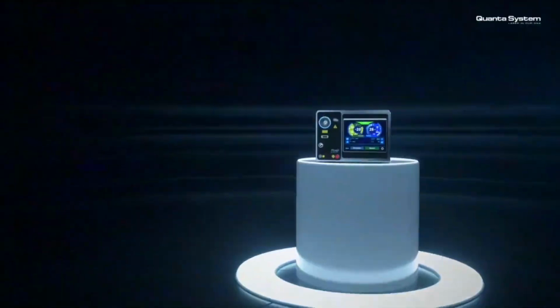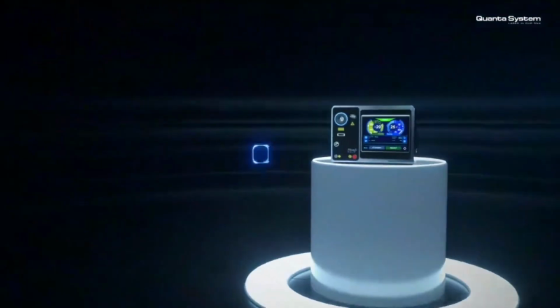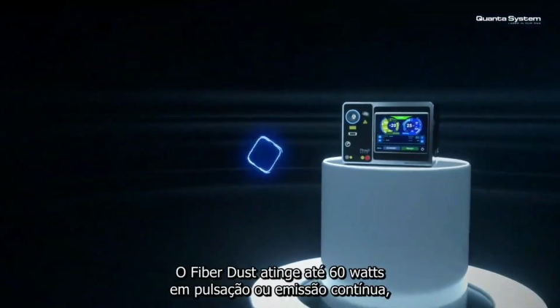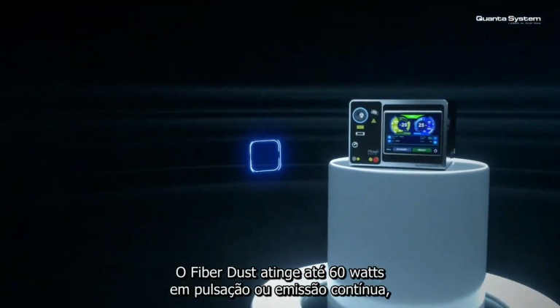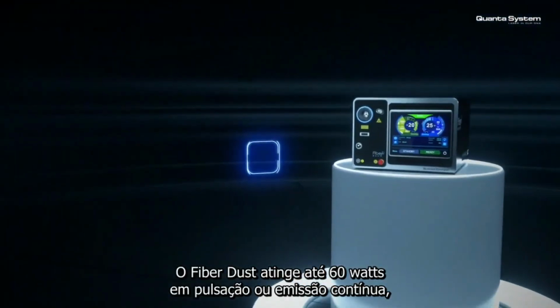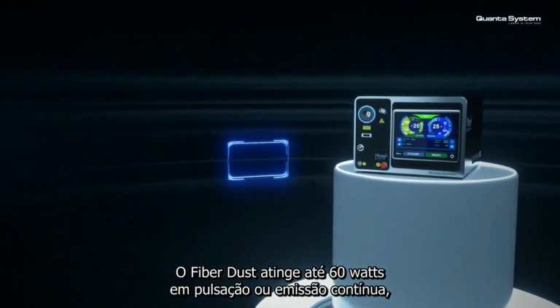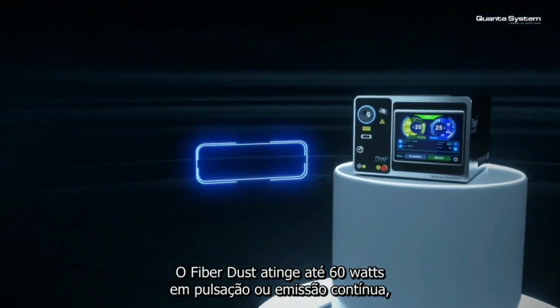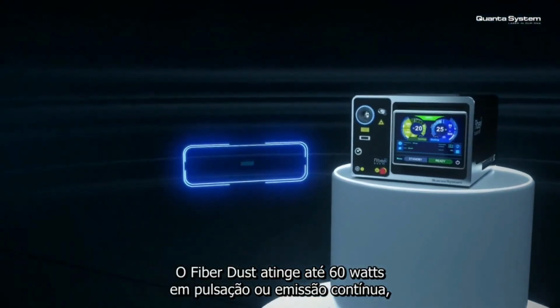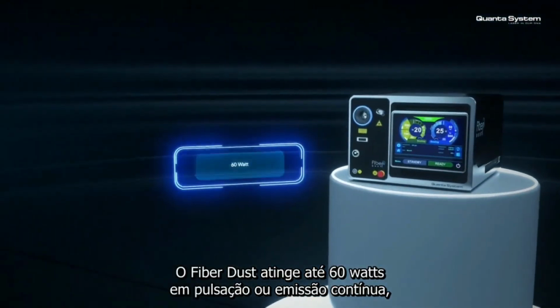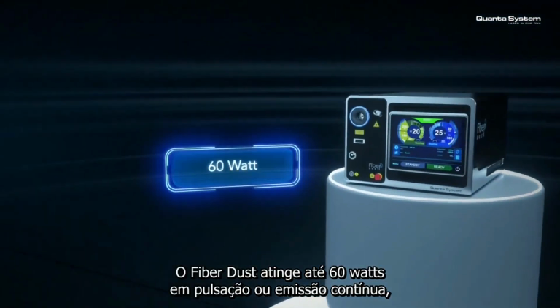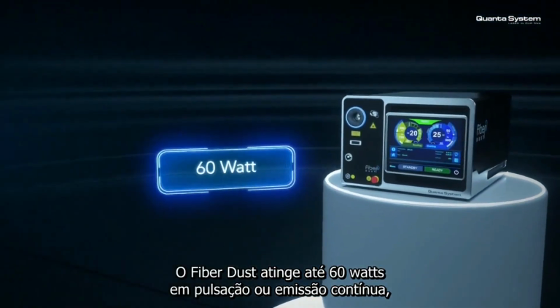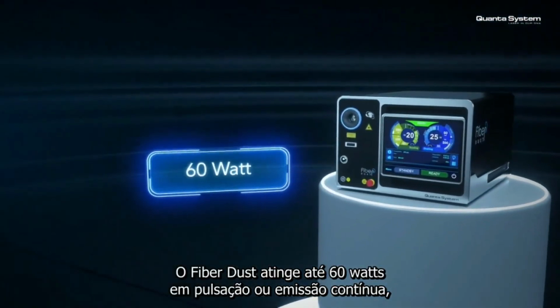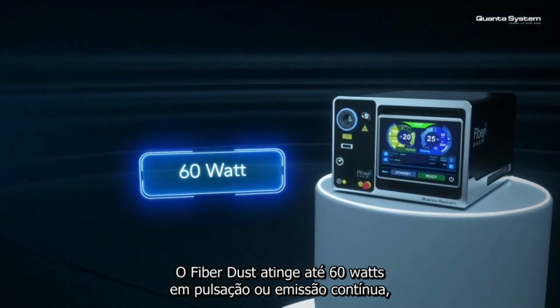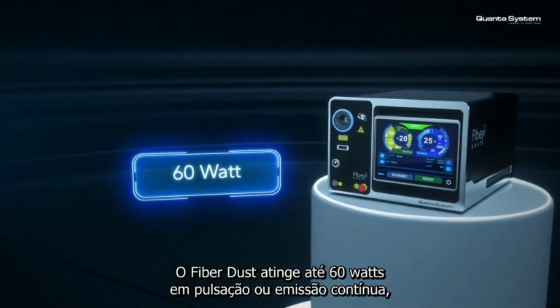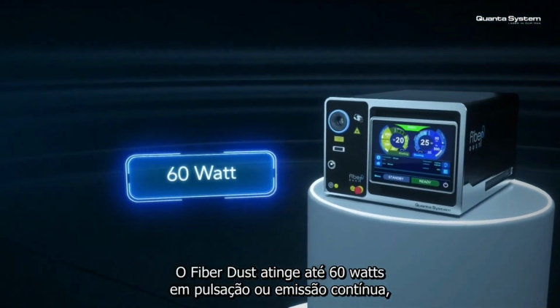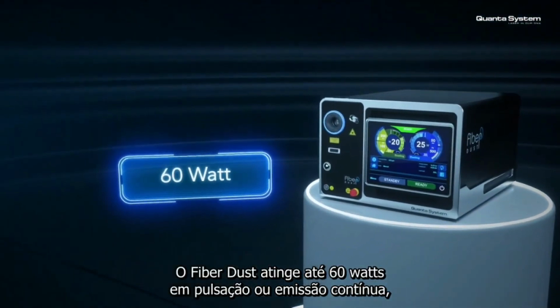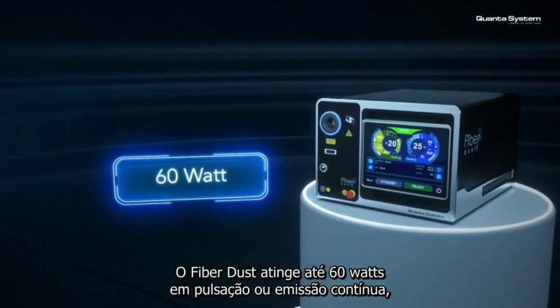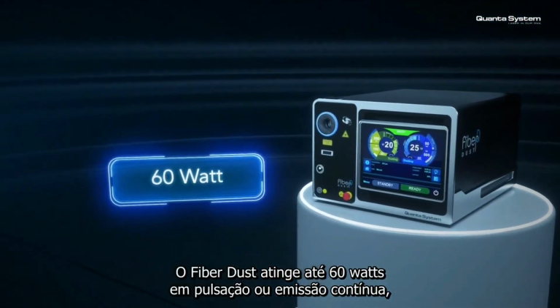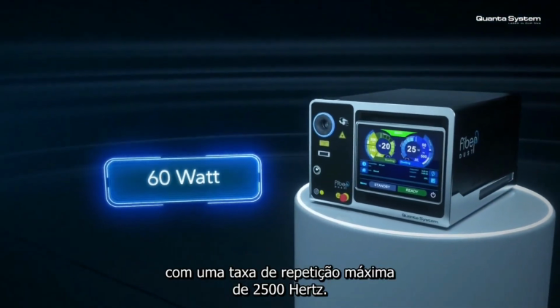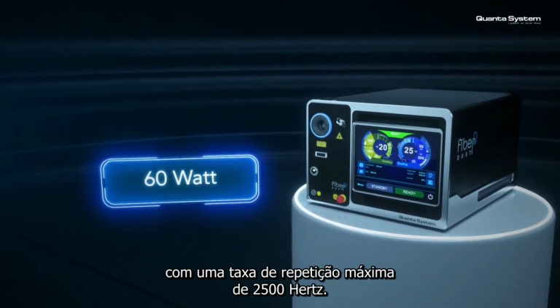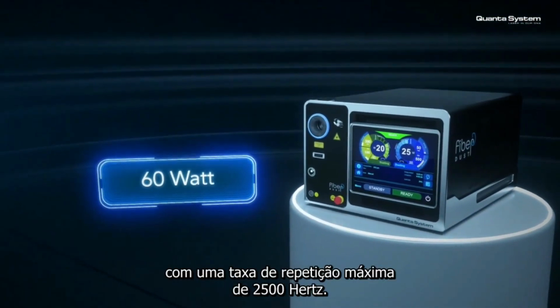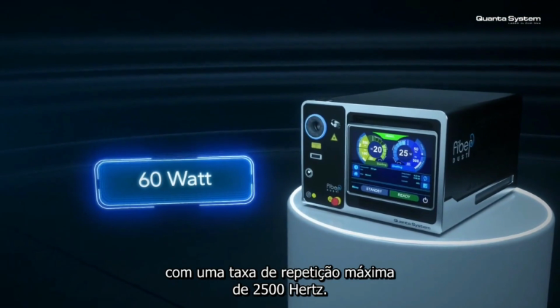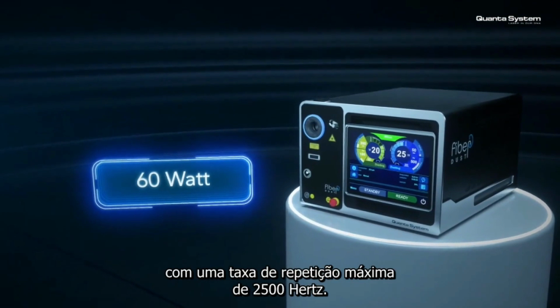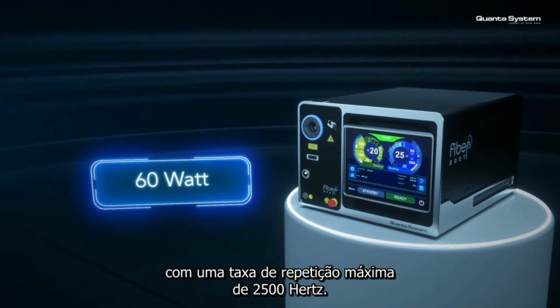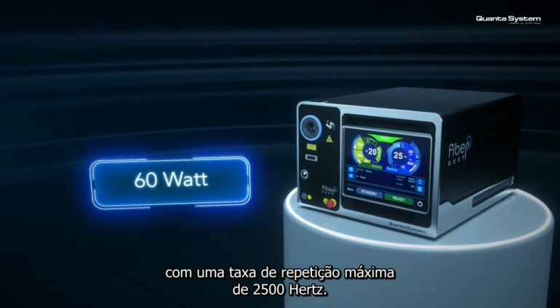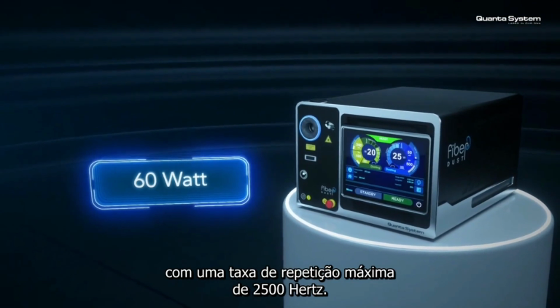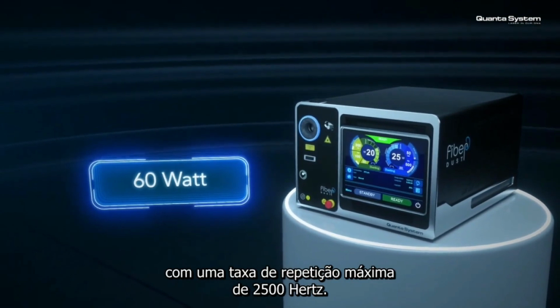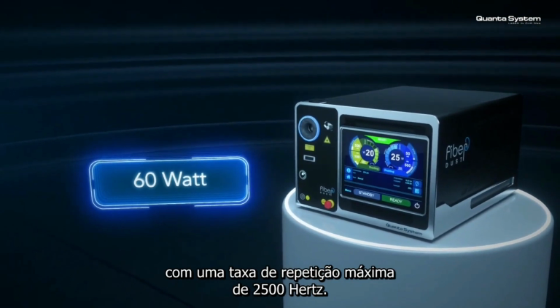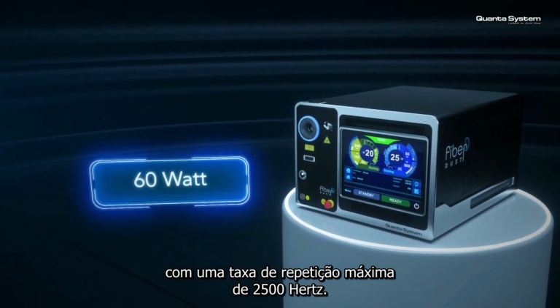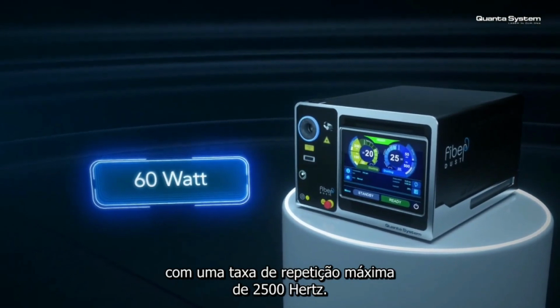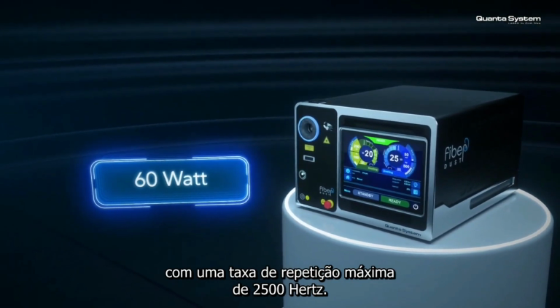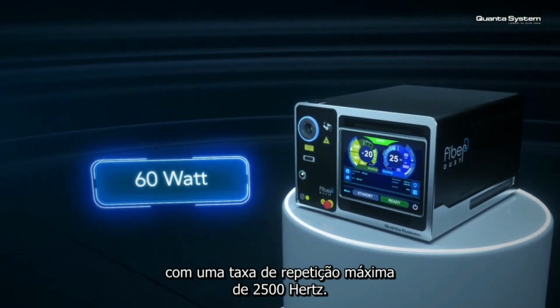Fiber Dust reaches up to 60 watts in pulsed or continuous emission, with a maximum repetition rate of 2500 hertz.